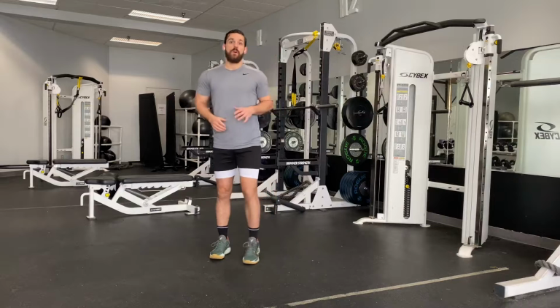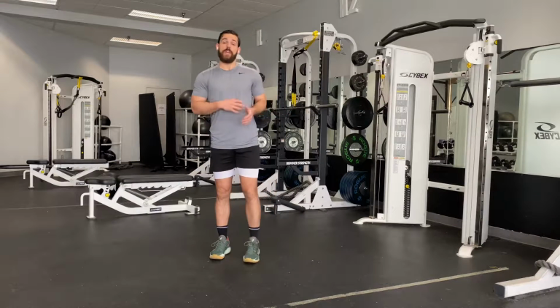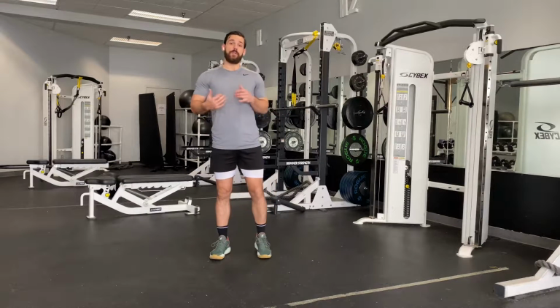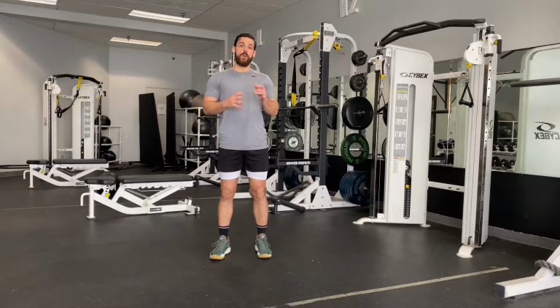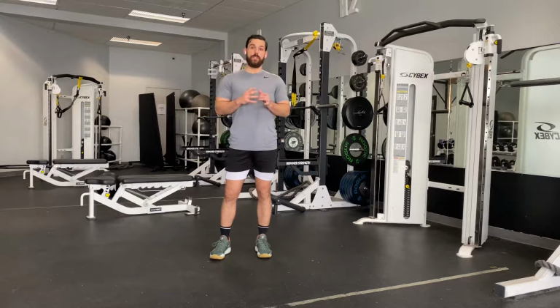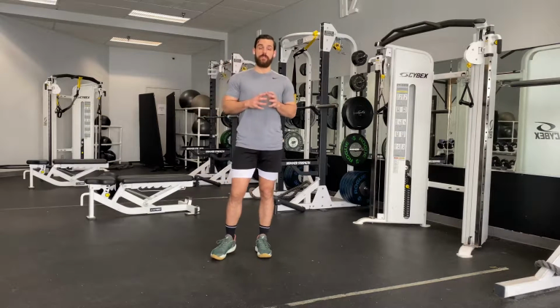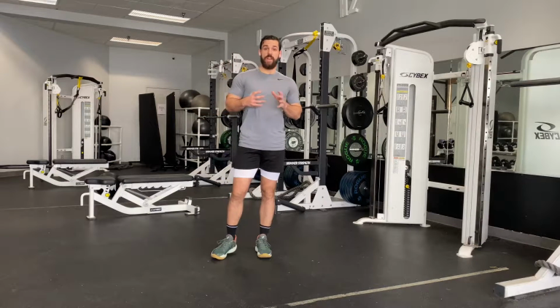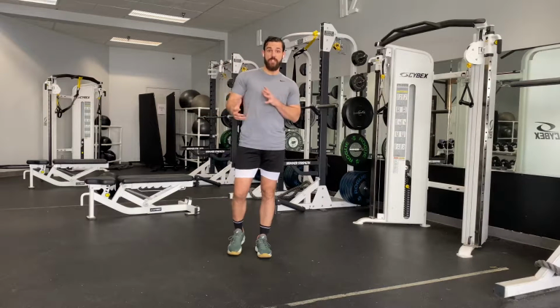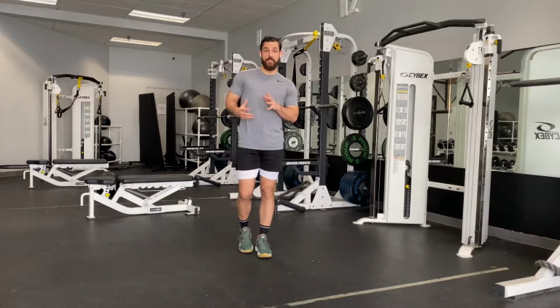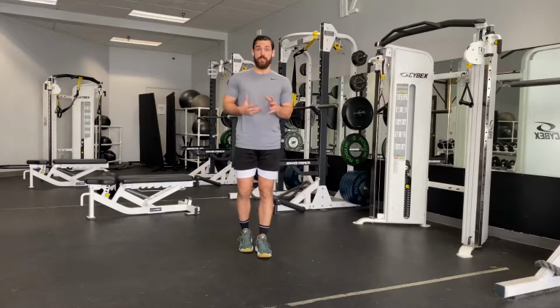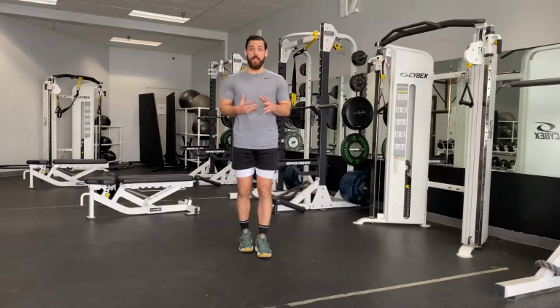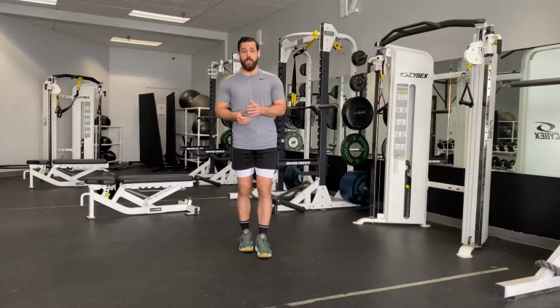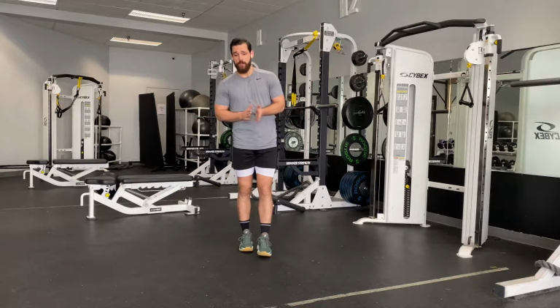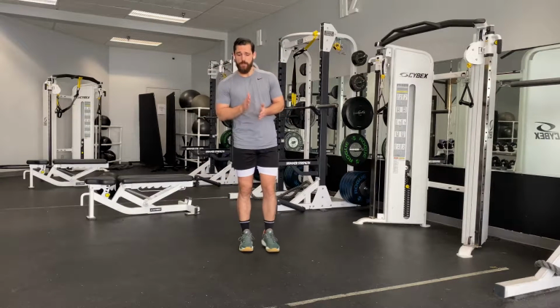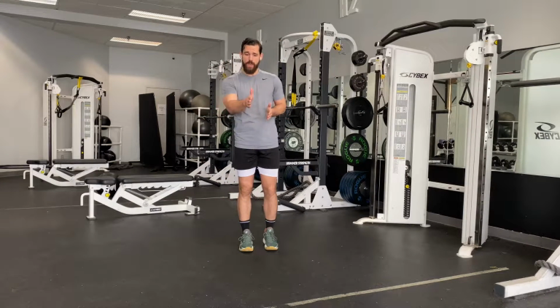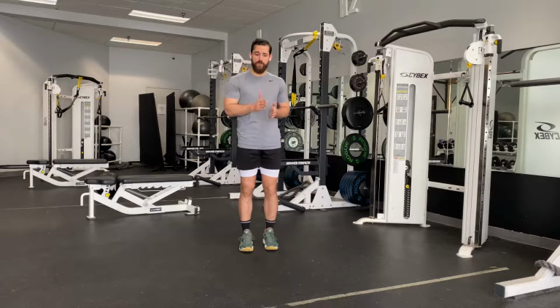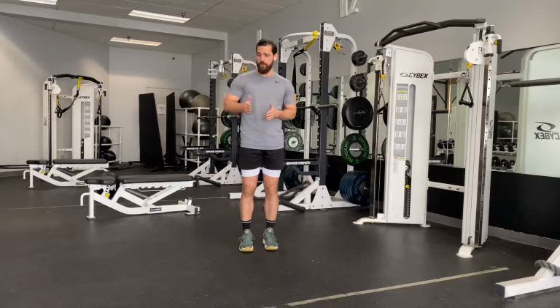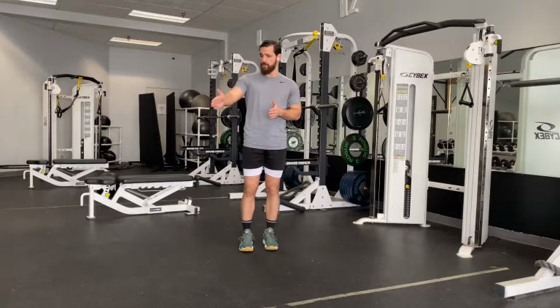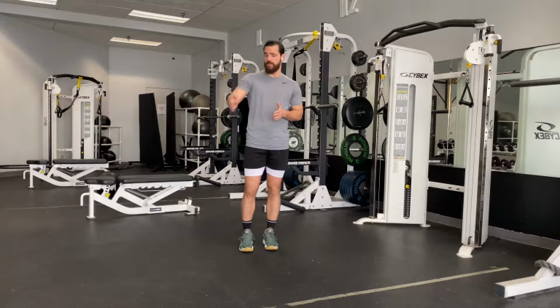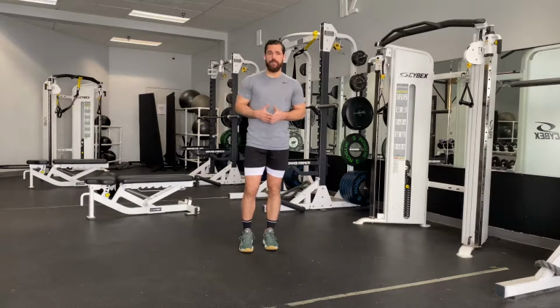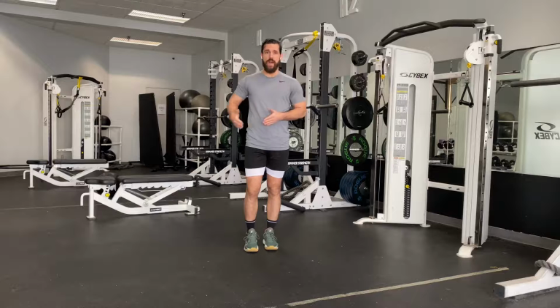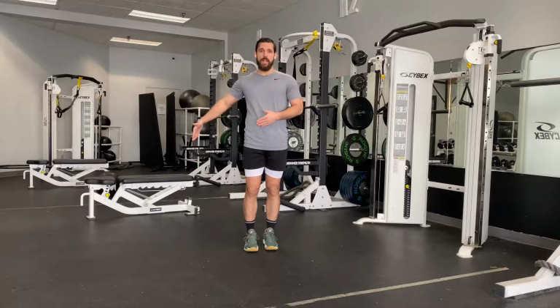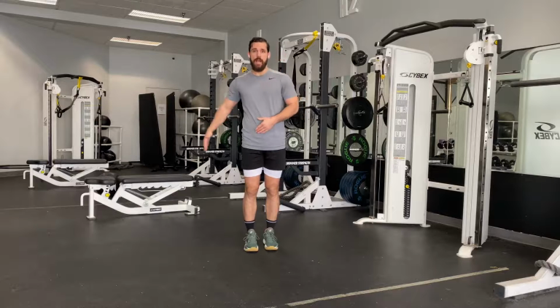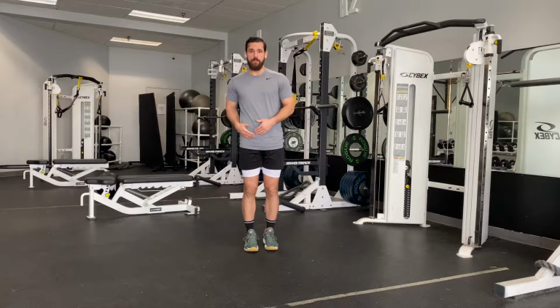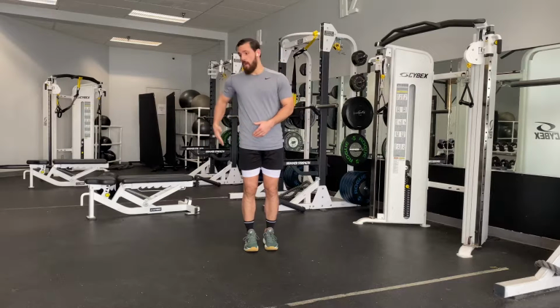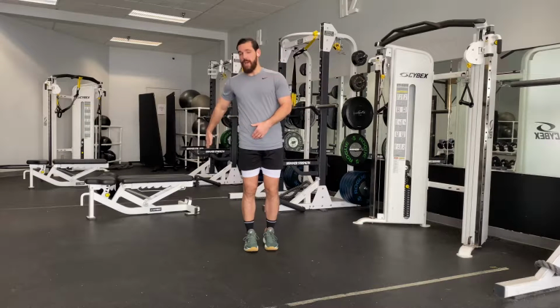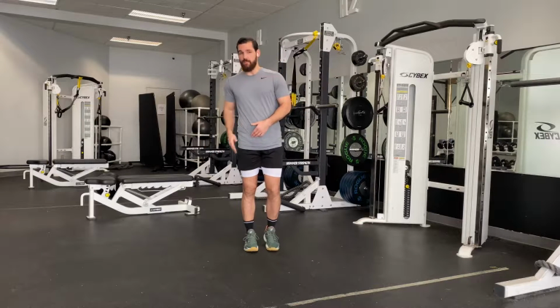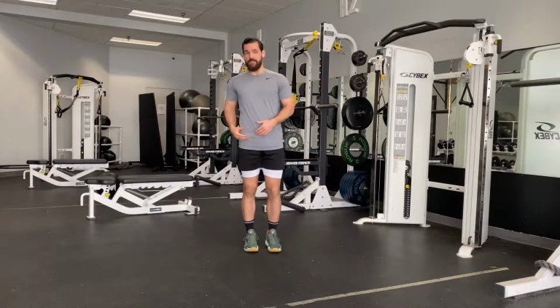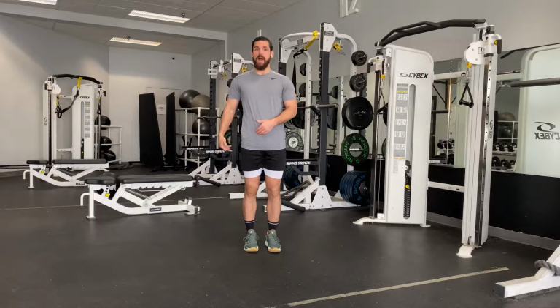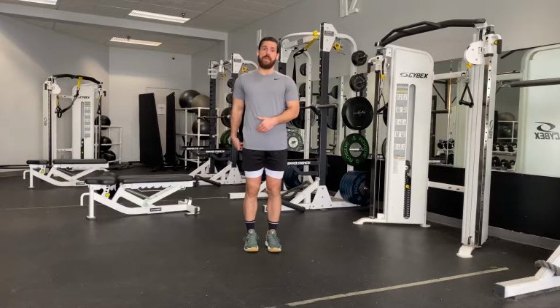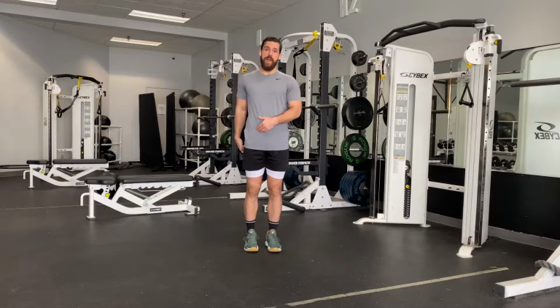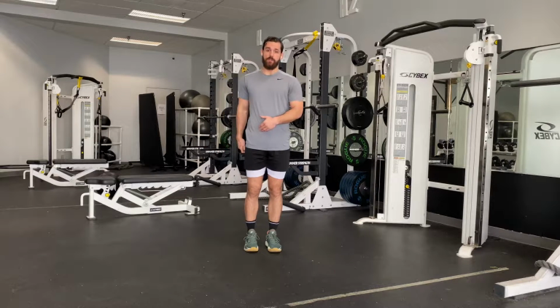Now we're going to go over different variations of this lunge. We're going to do forward, 45, lateral, back 45, and backwards.